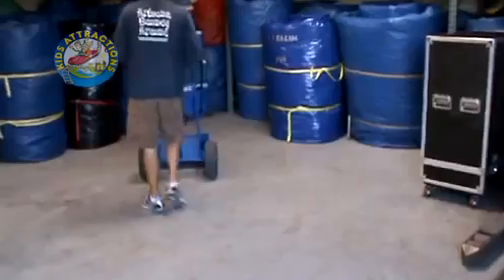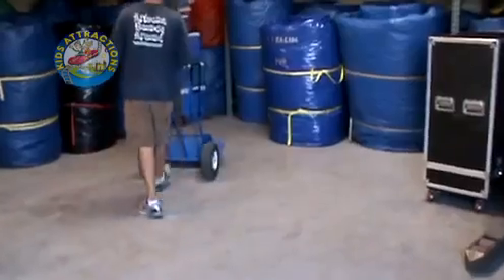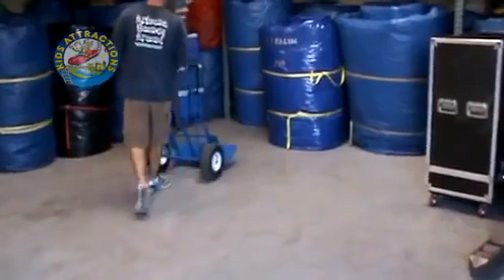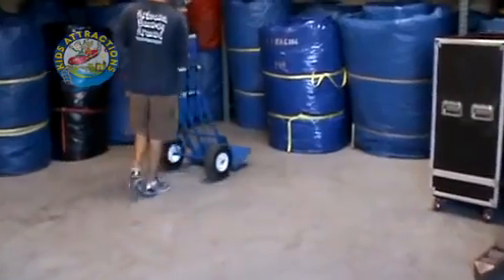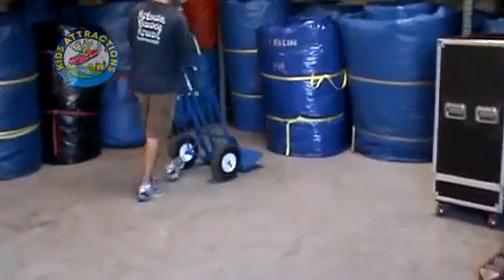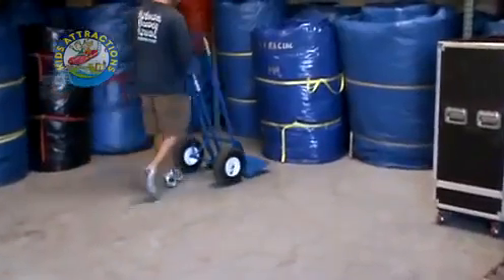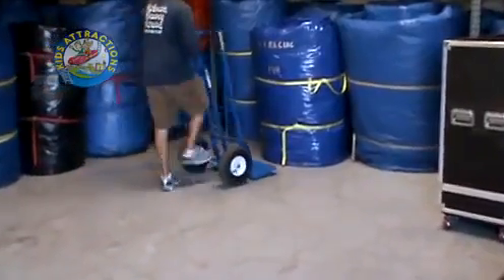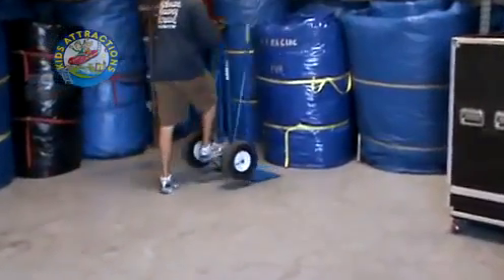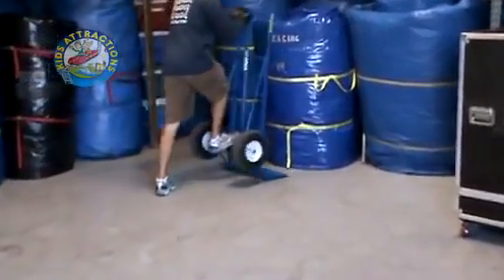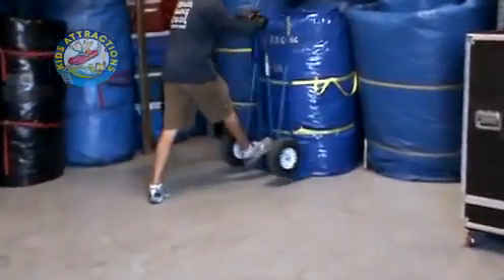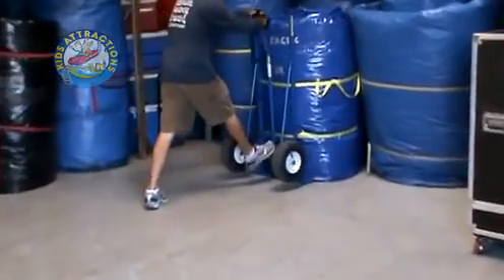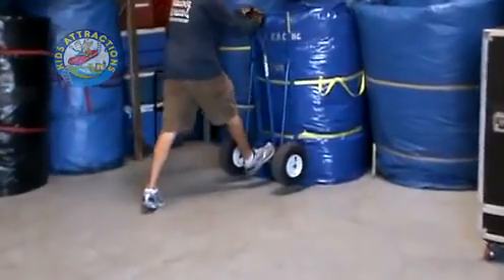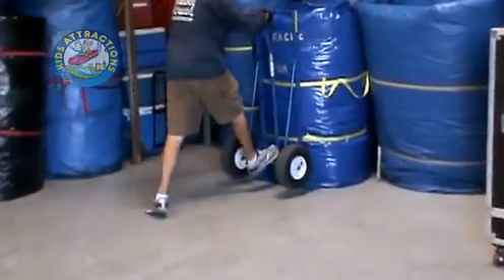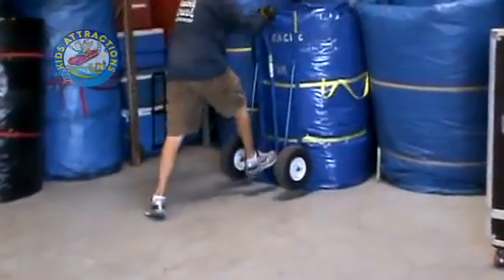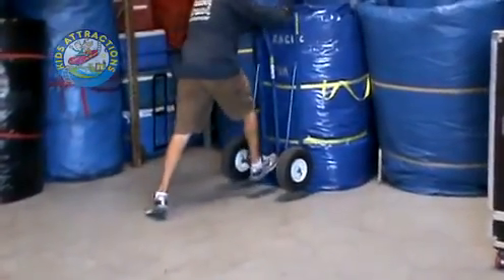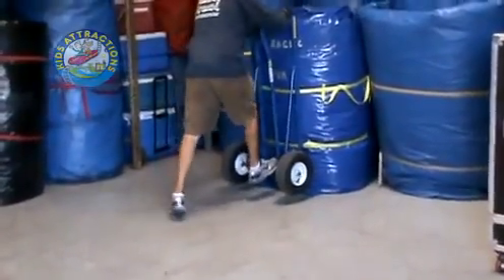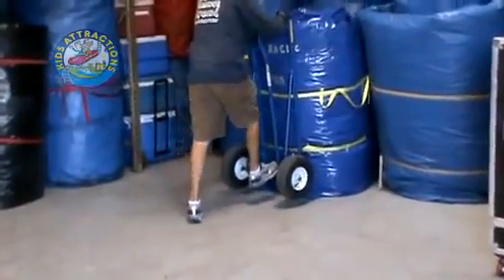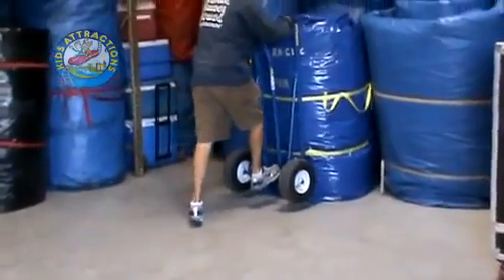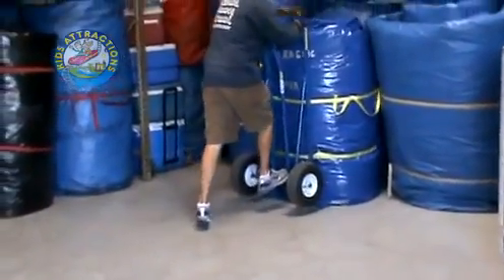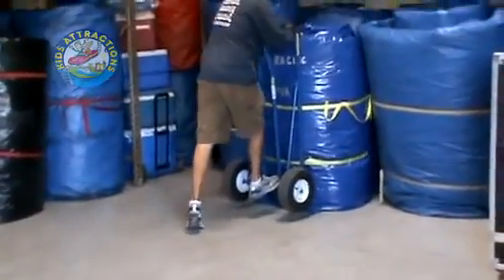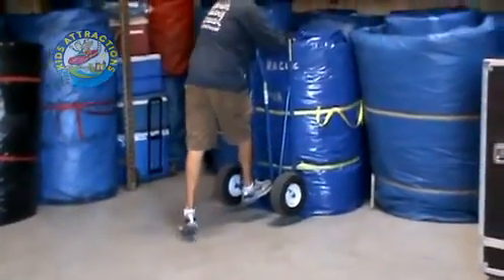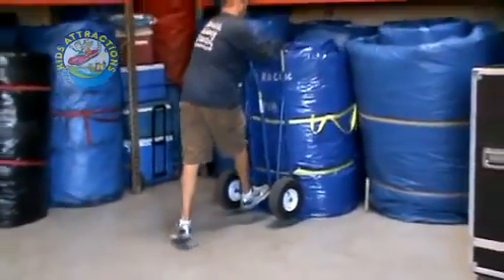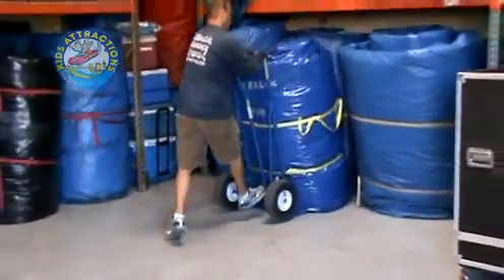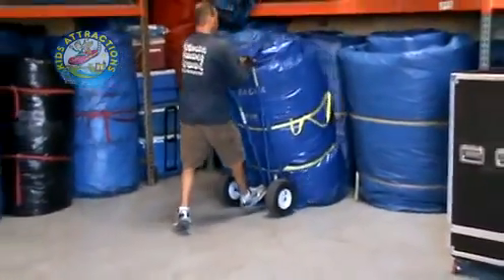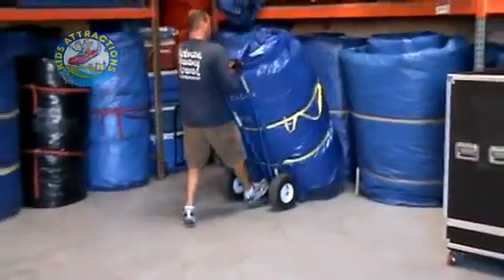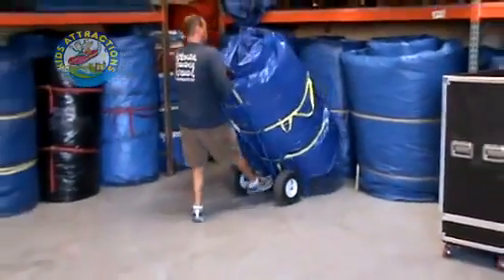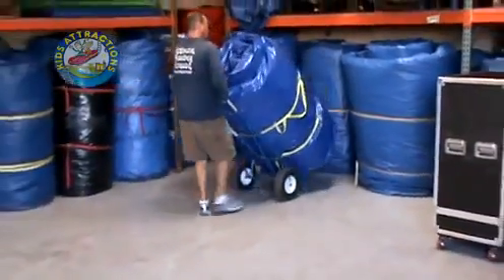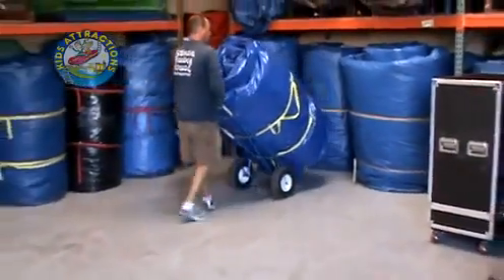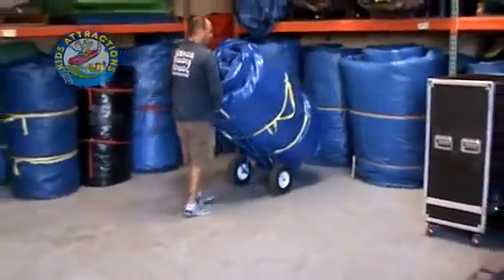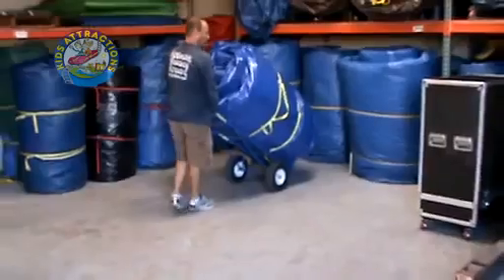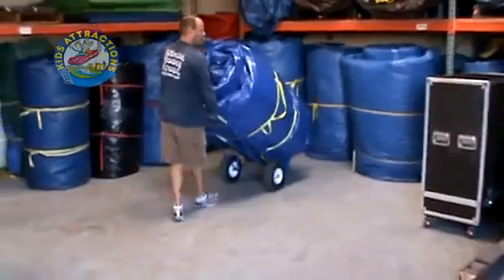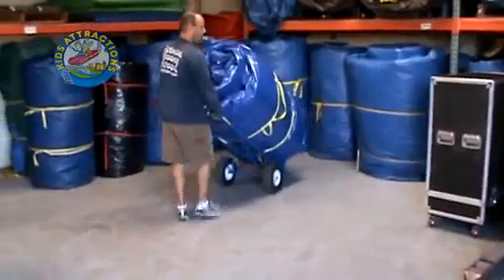Our MD or medium duty dollies have the same great design. This is a 295 pound inflatable used in this demonstration.